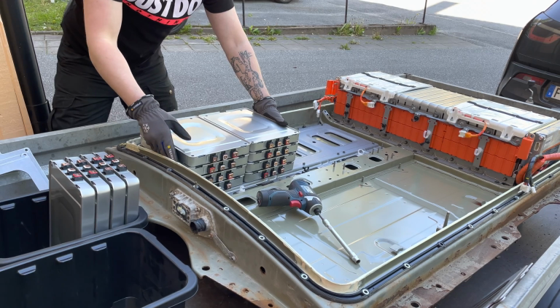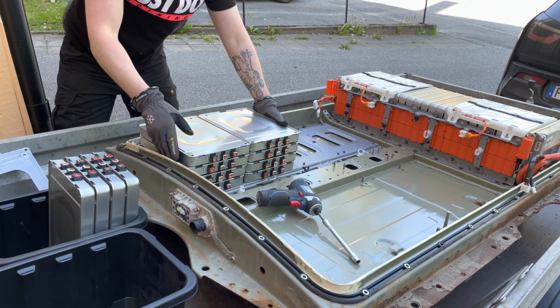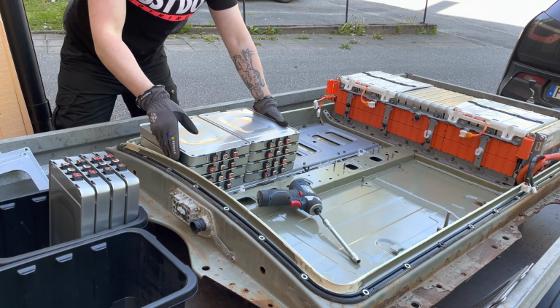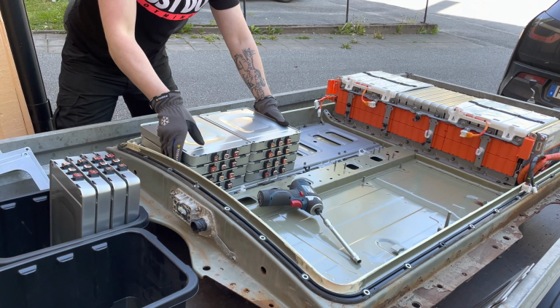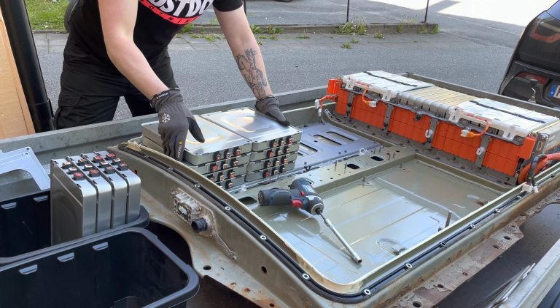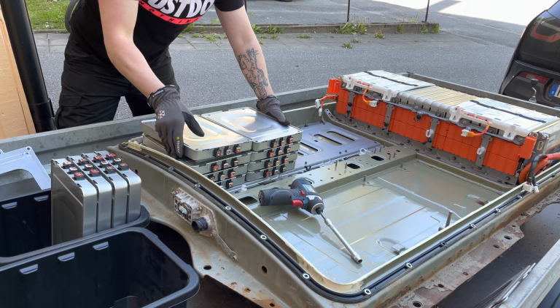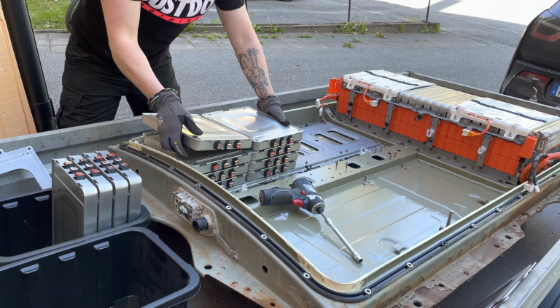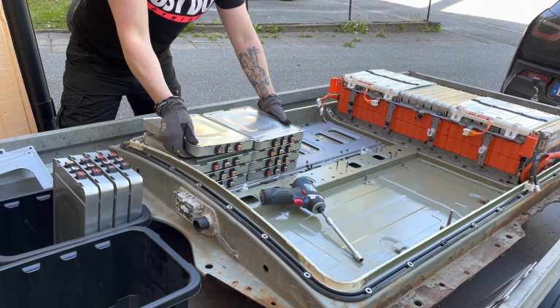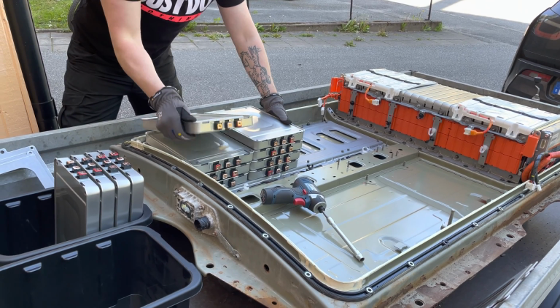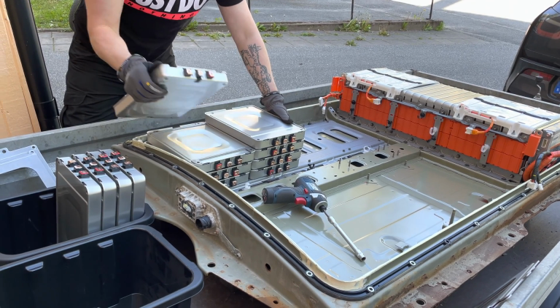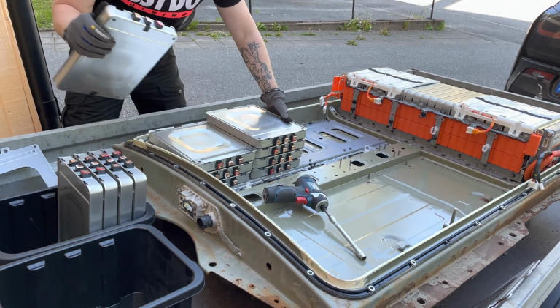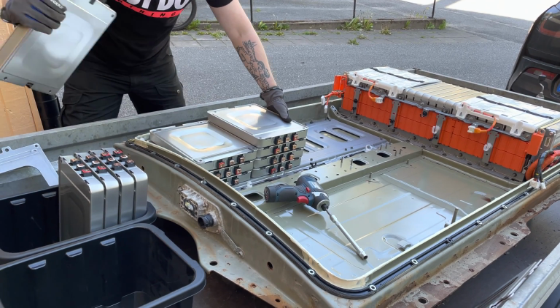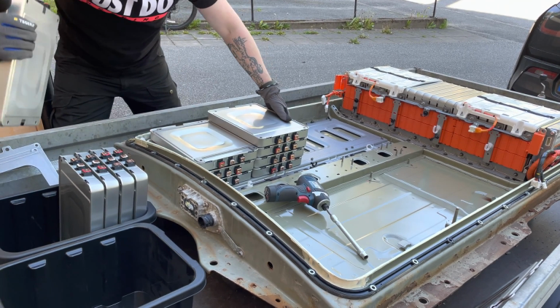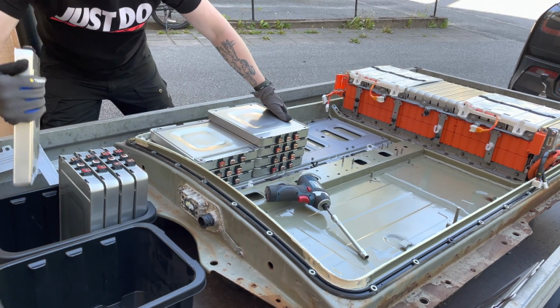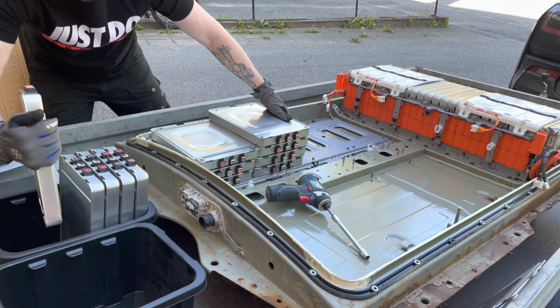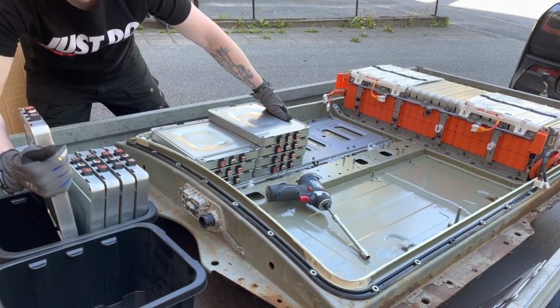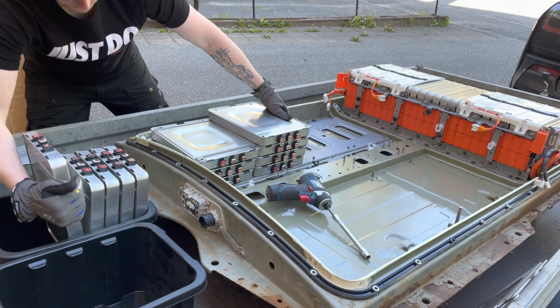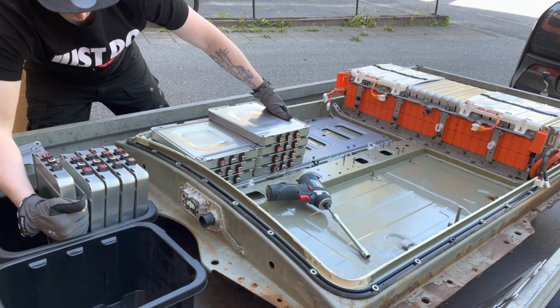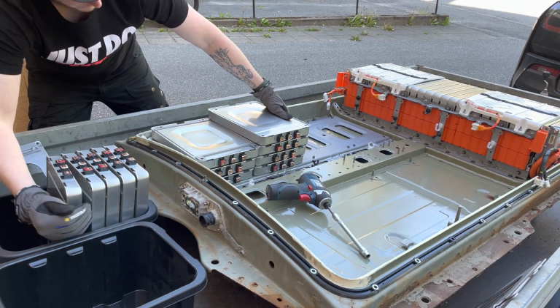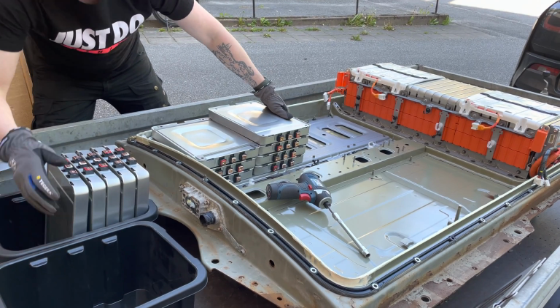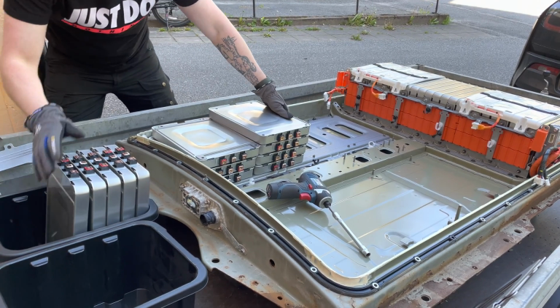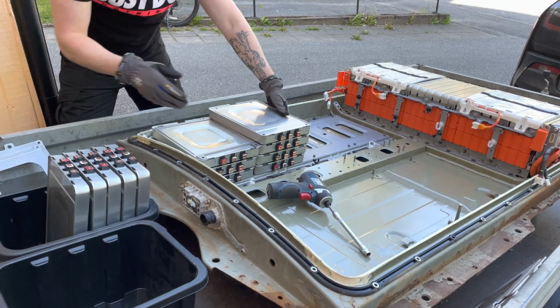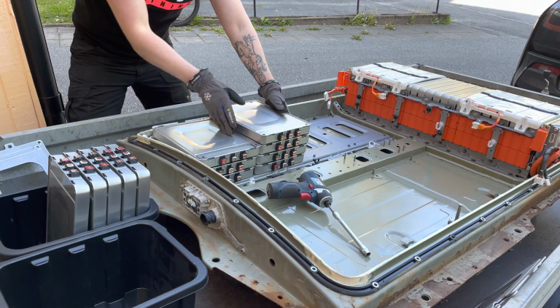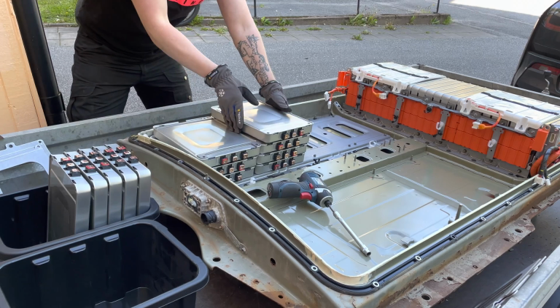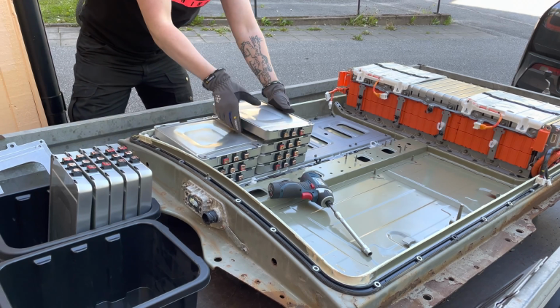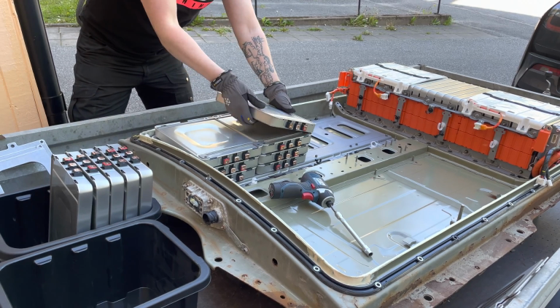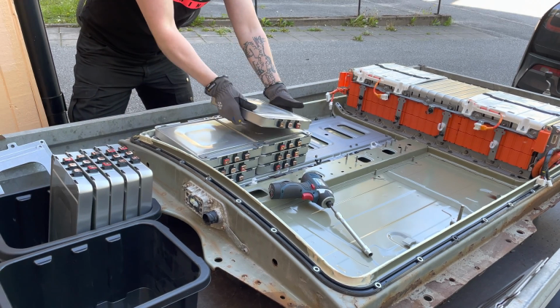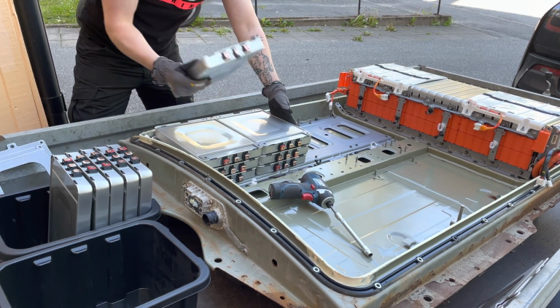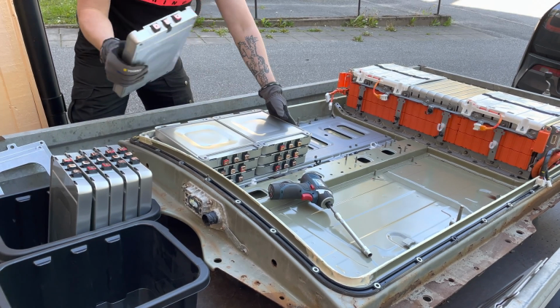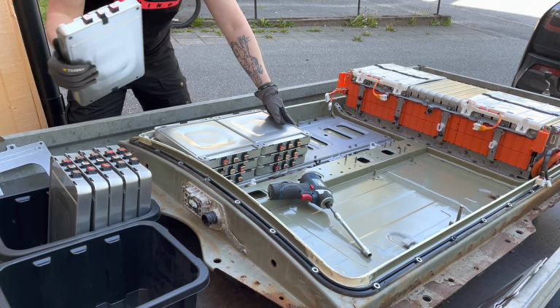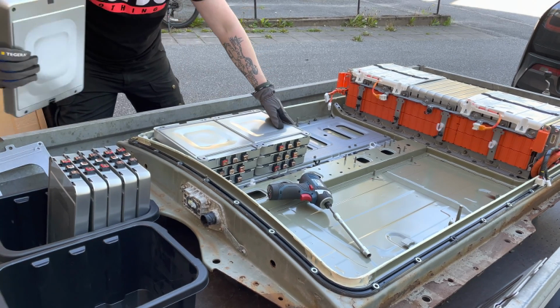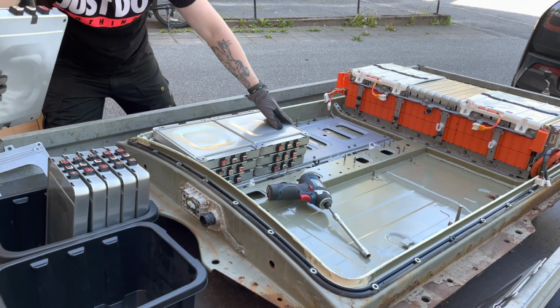As soon as I remove these bolts they actually just want to slide in — maybe it's because we're on a decline here.